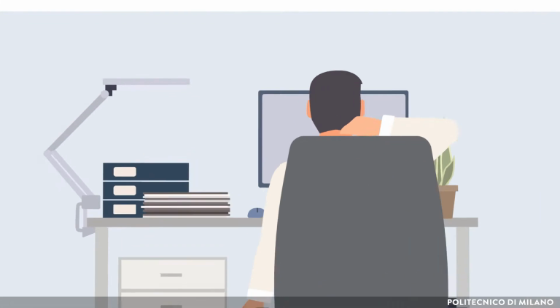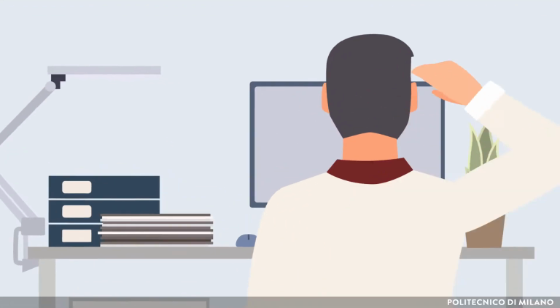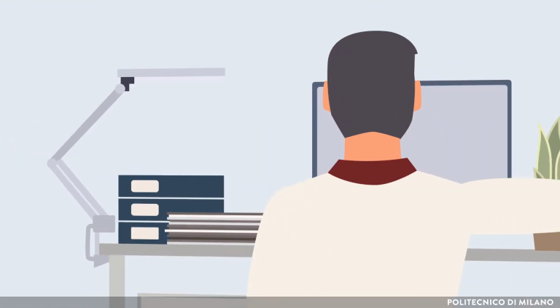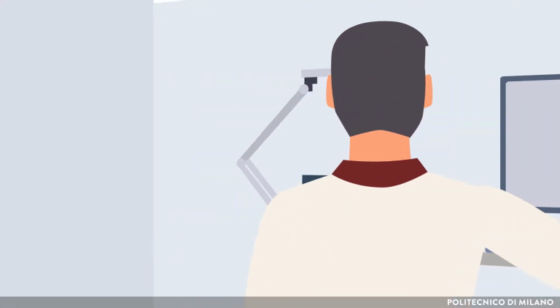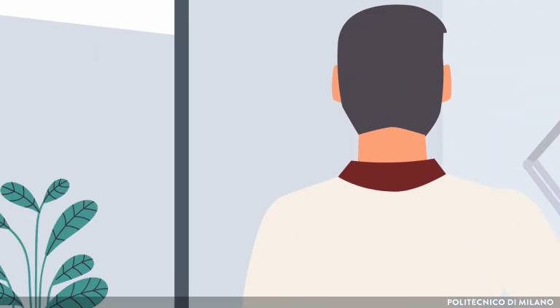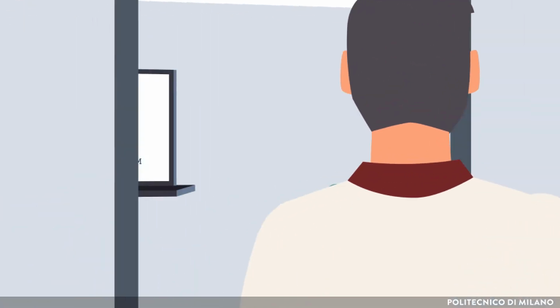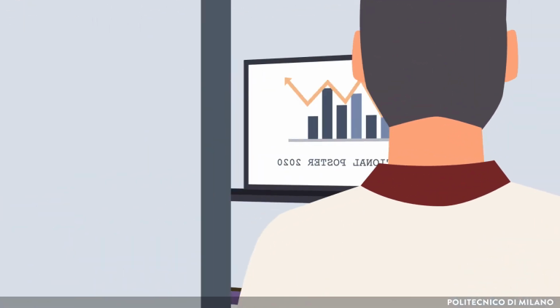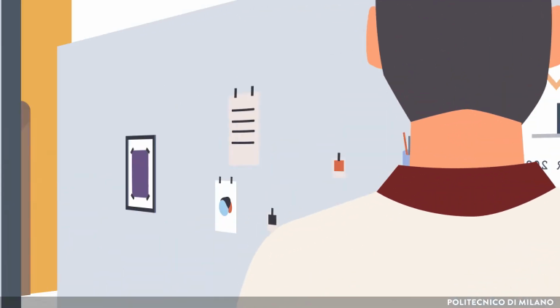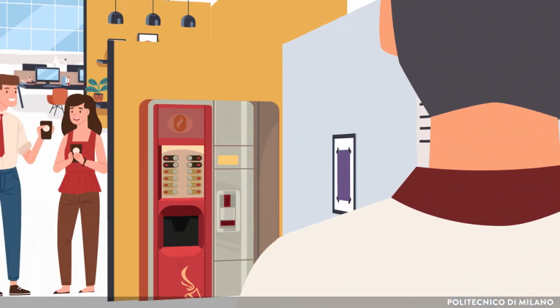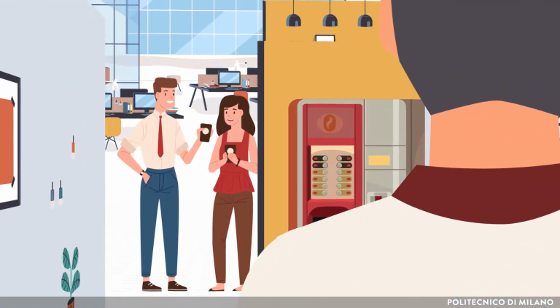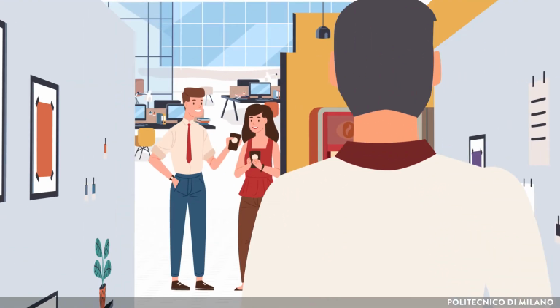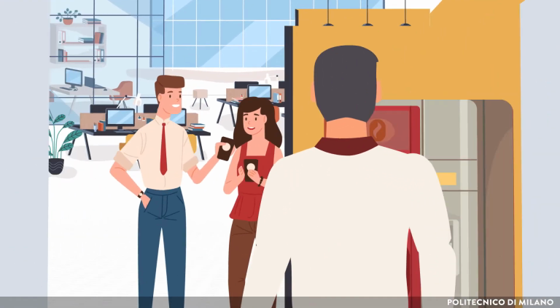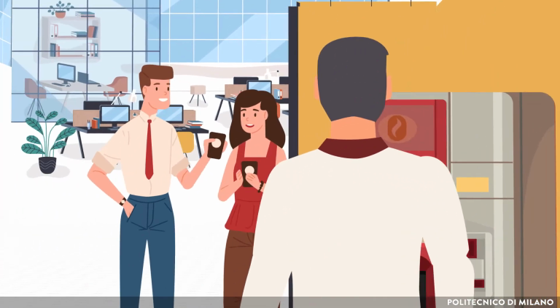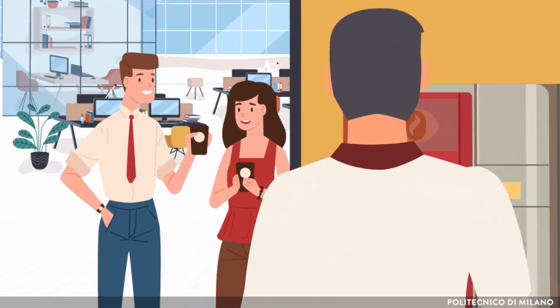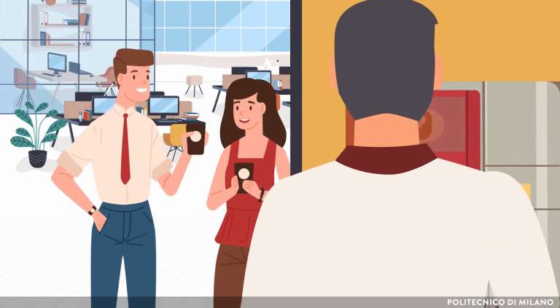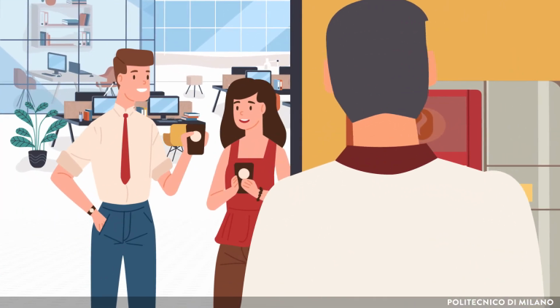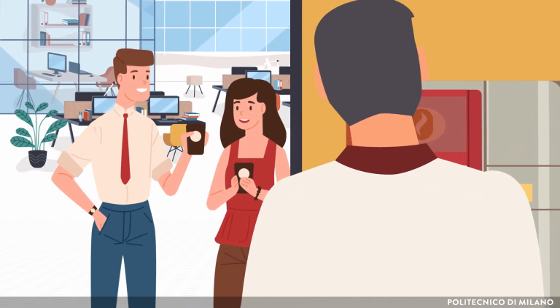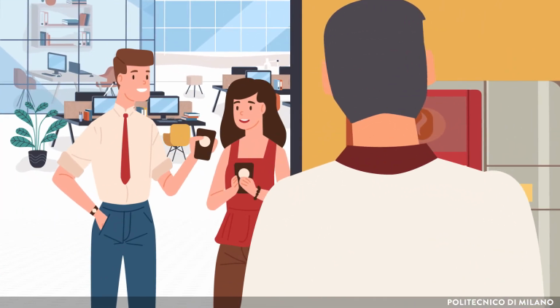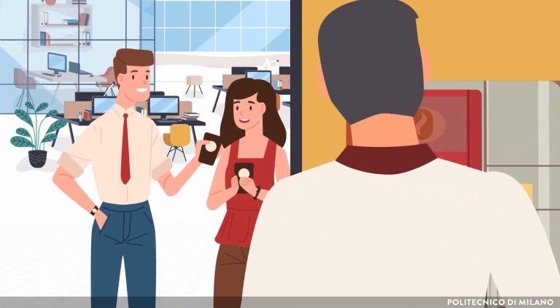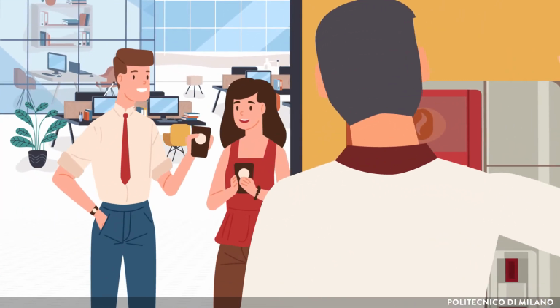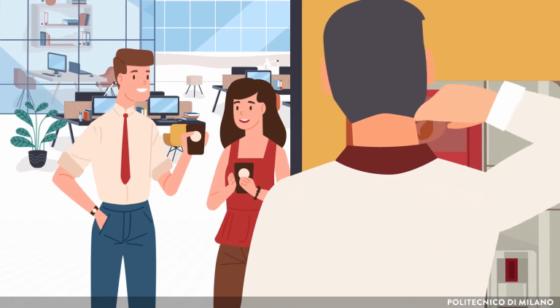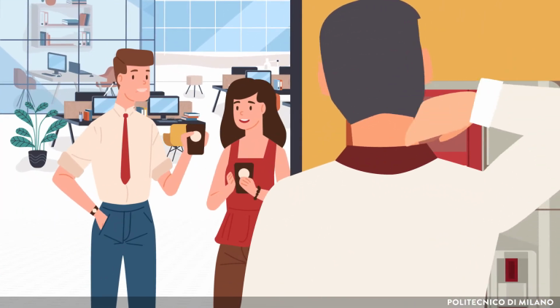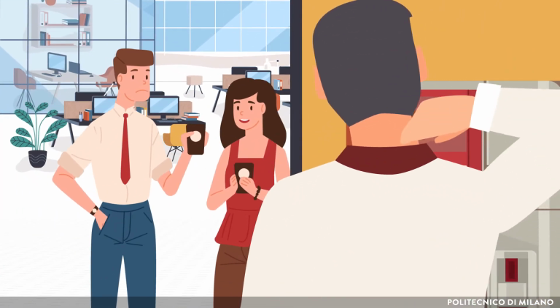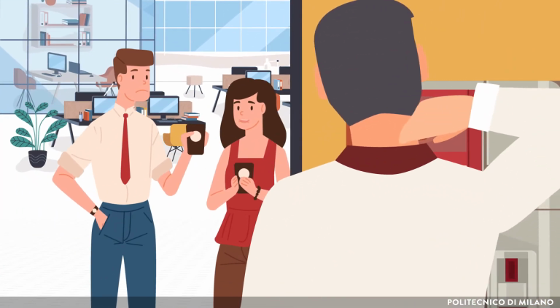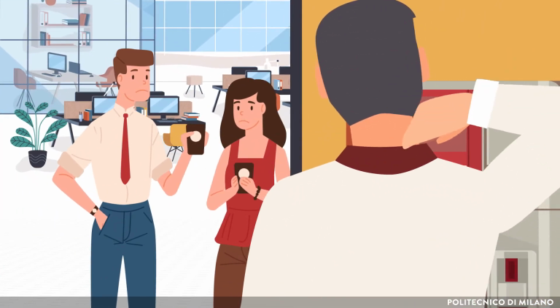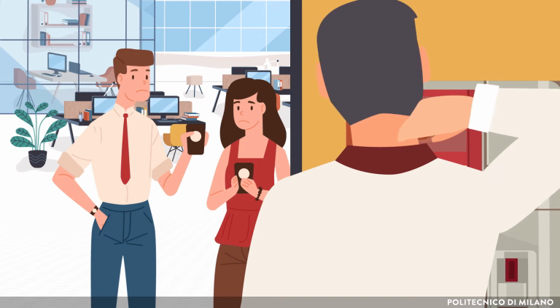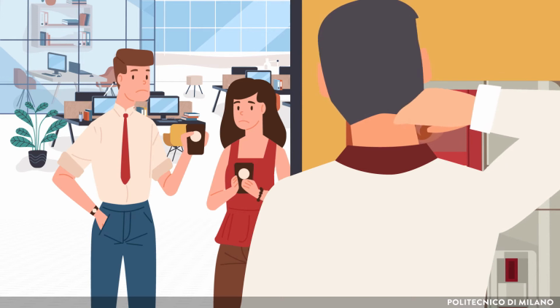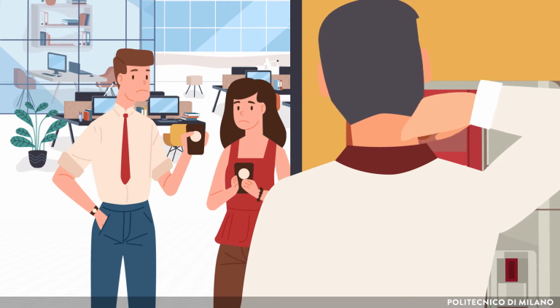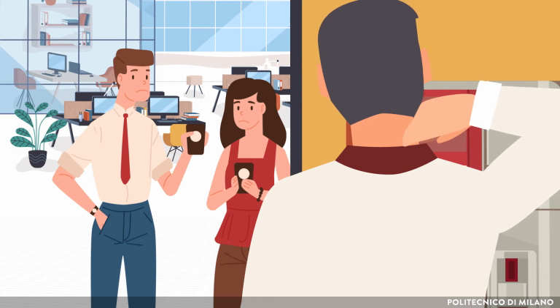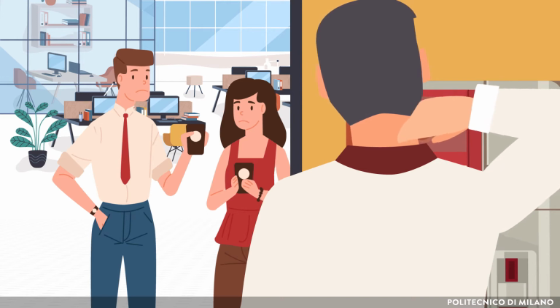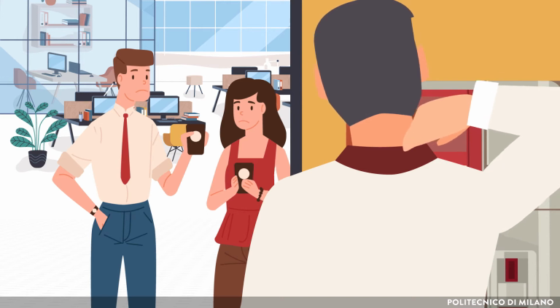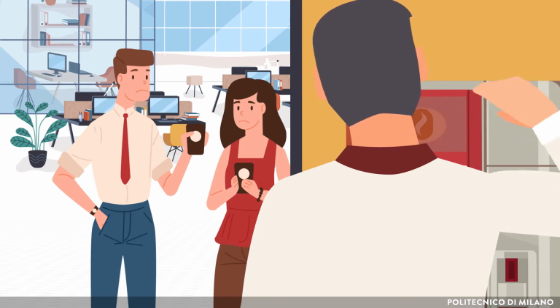He walks to the lobby to grab a coffee. As he finishes making his coffee, he feels the pain again and touches his neck.